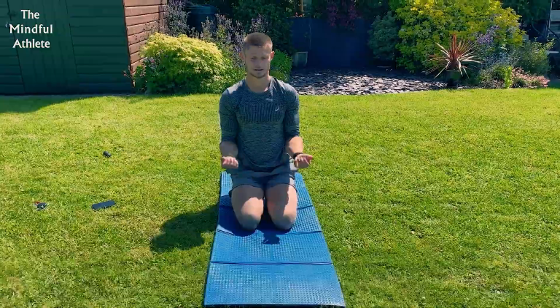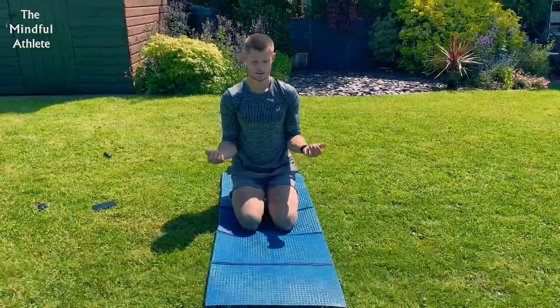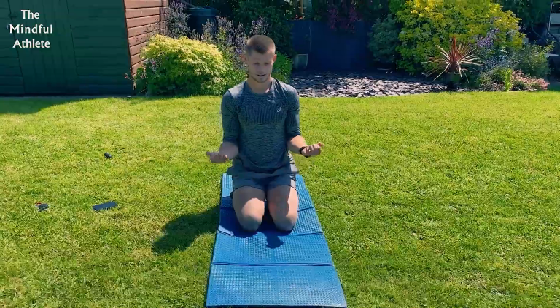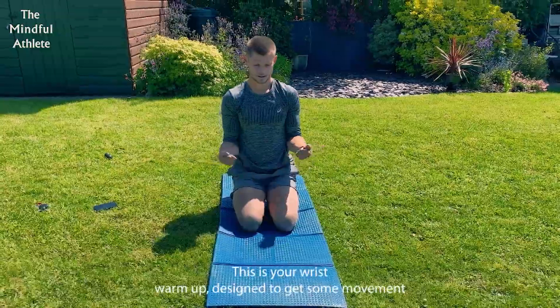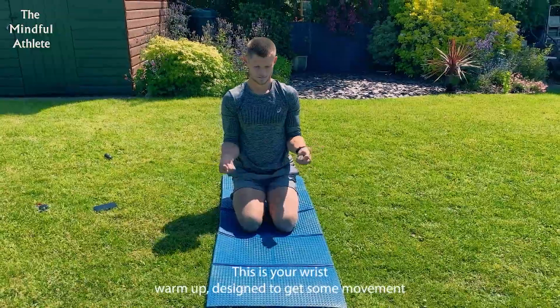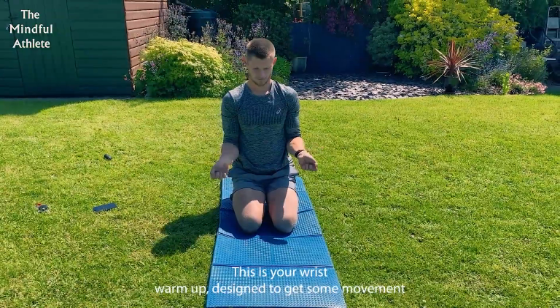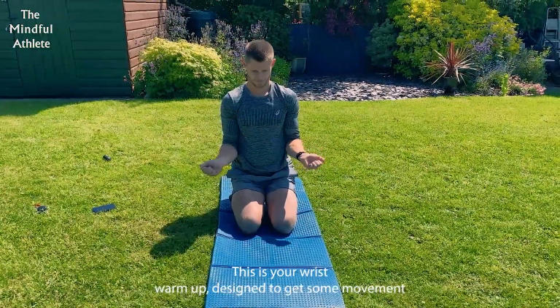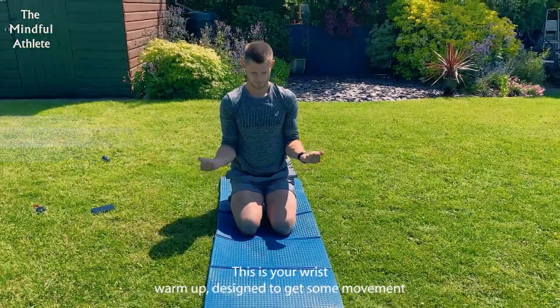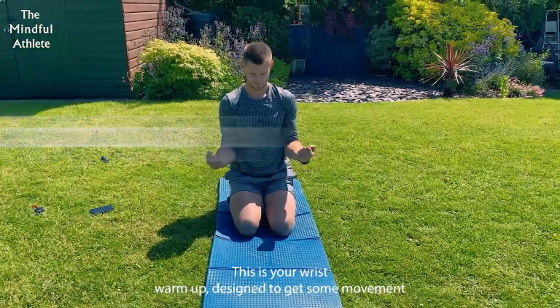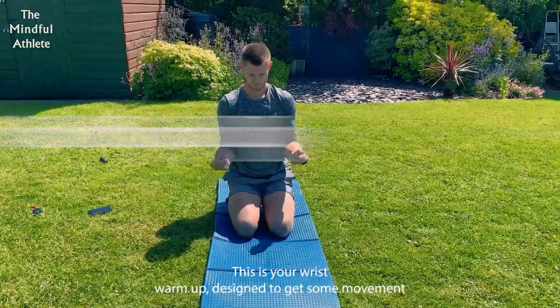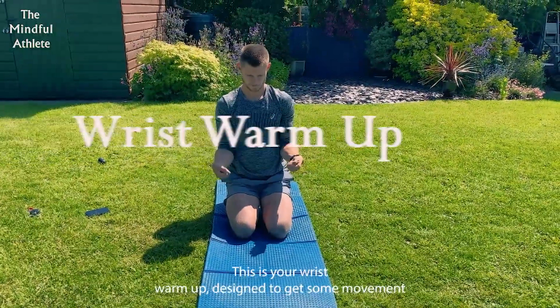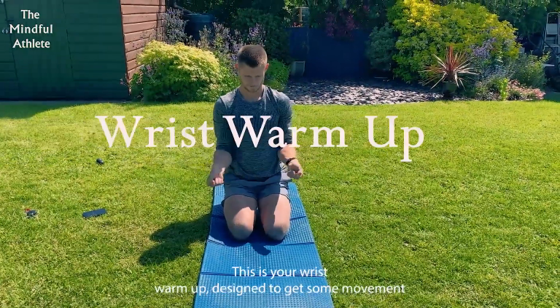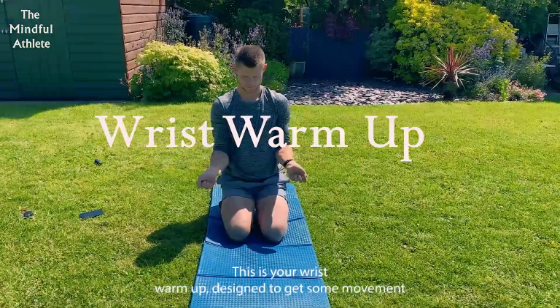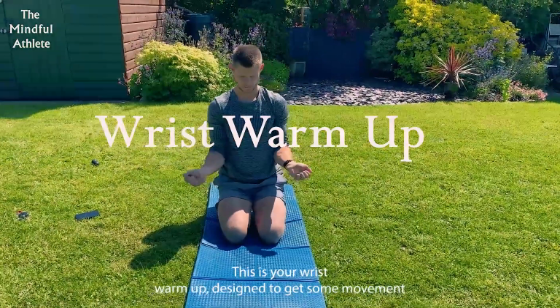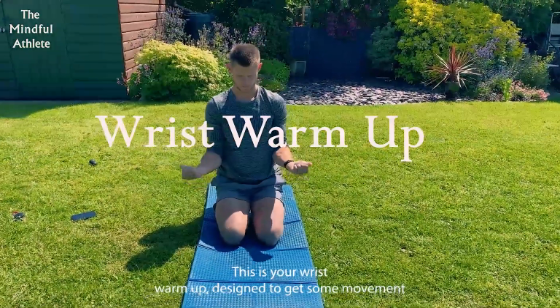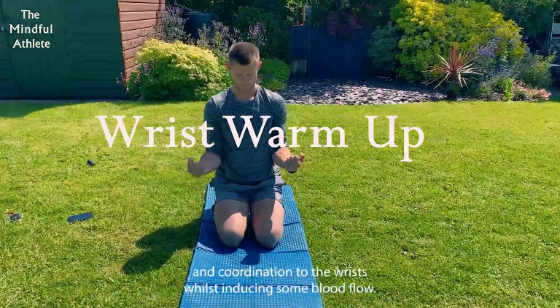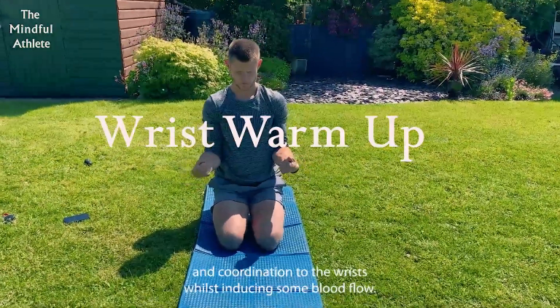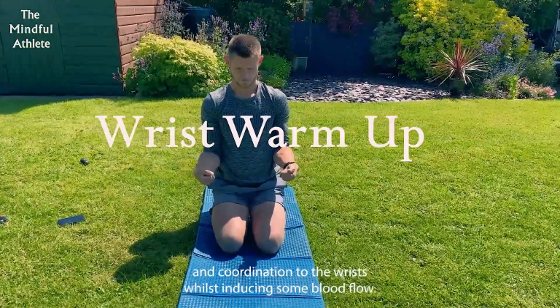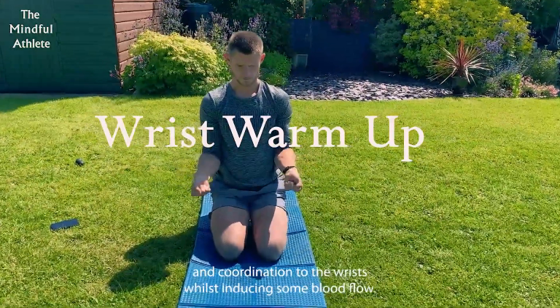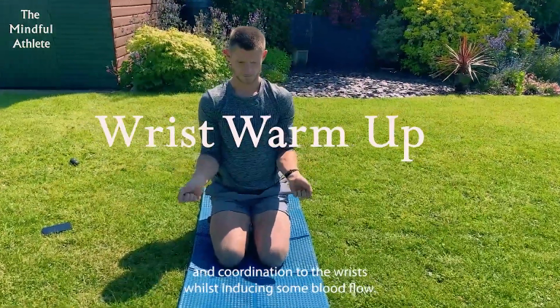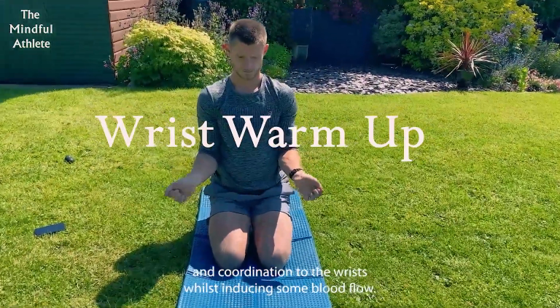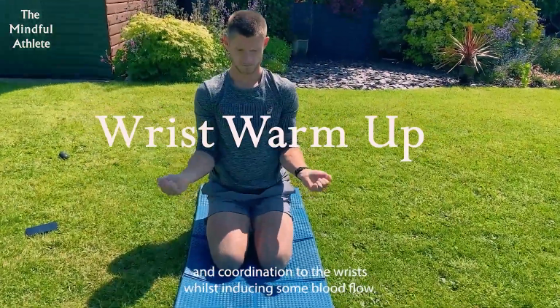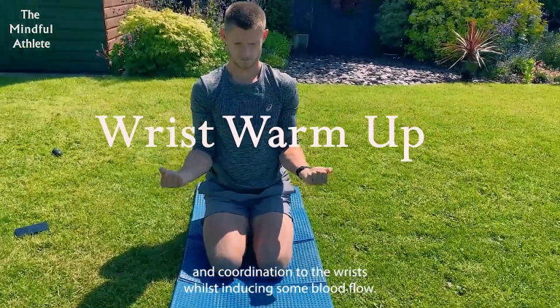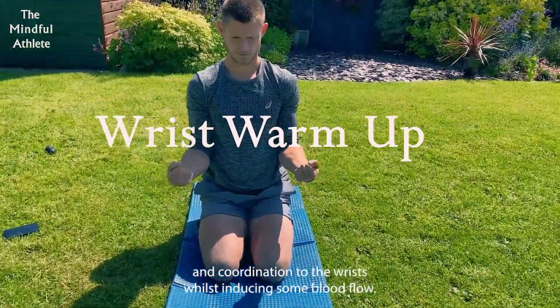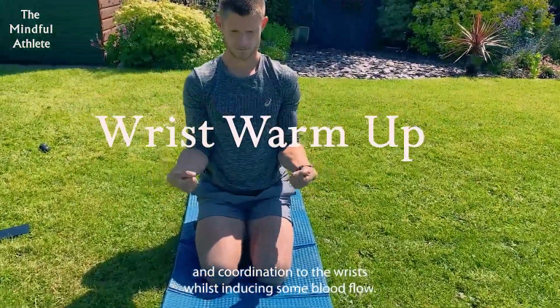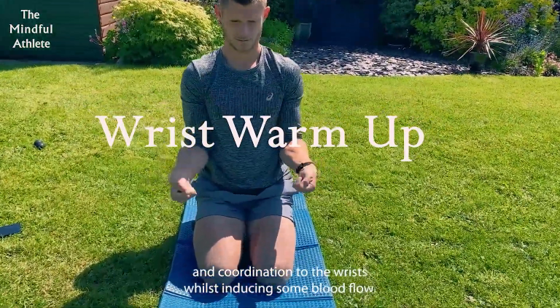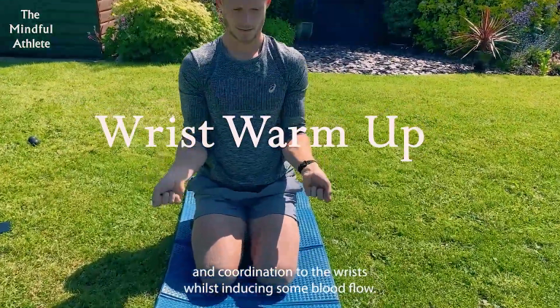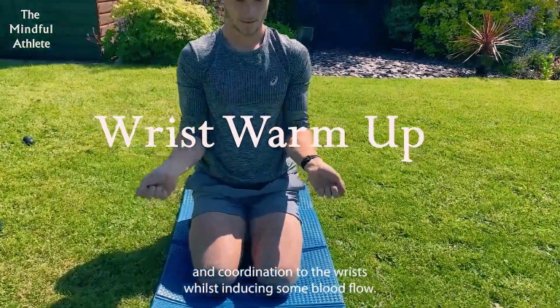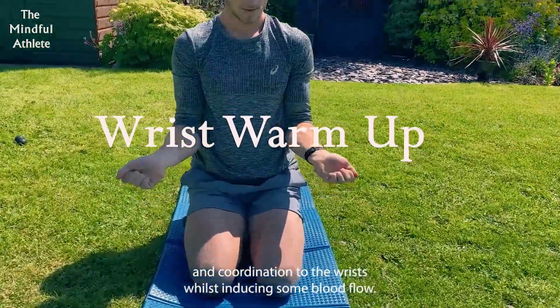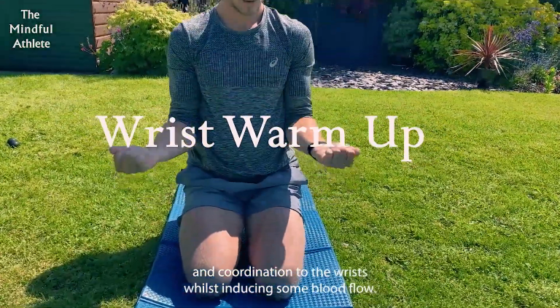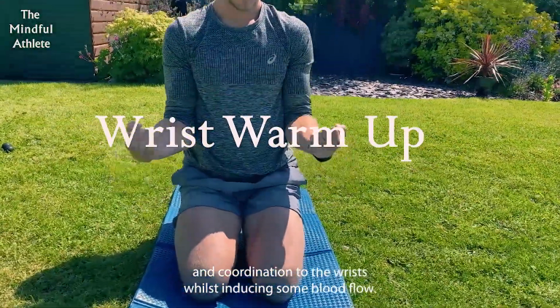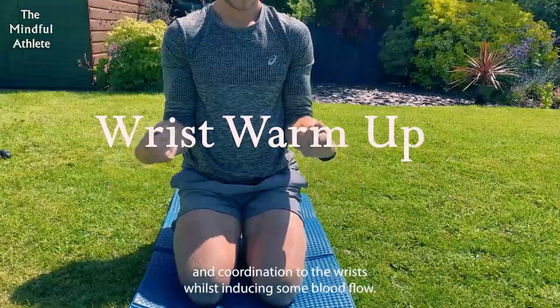This is your wrist warm-up, designed to get some movement and coordination to the wrists whilst inducing some blood flow.